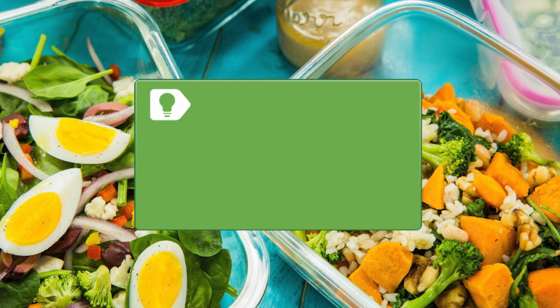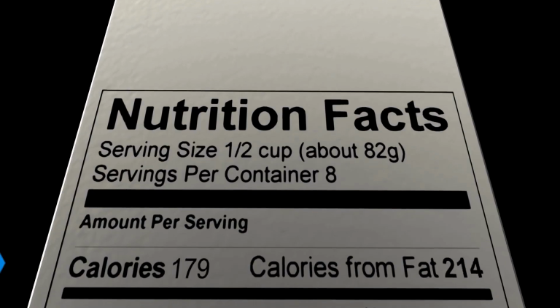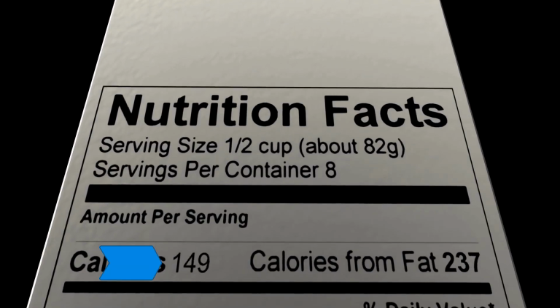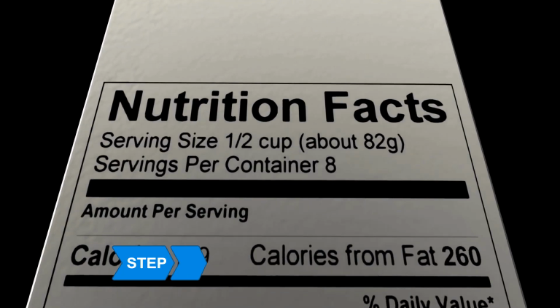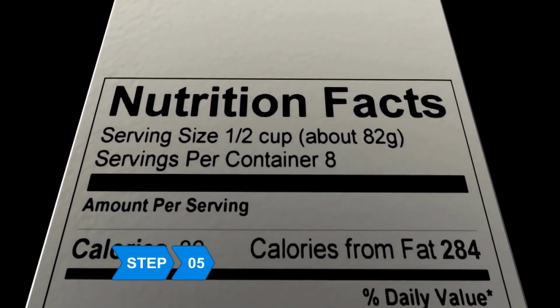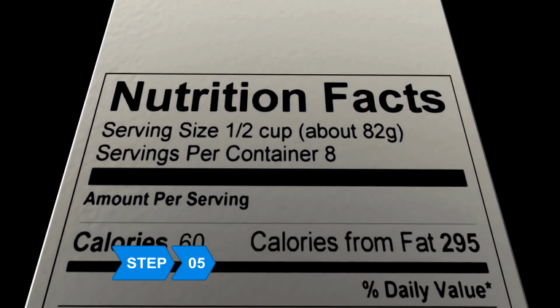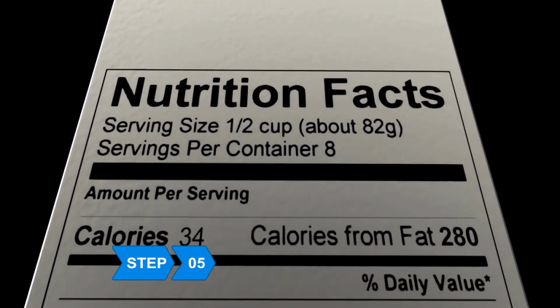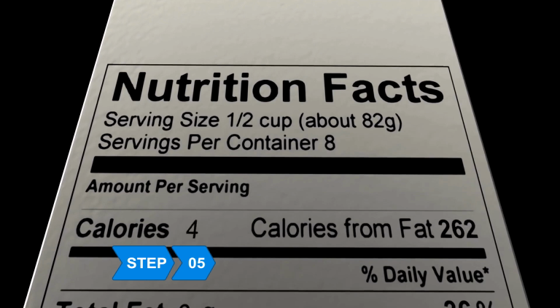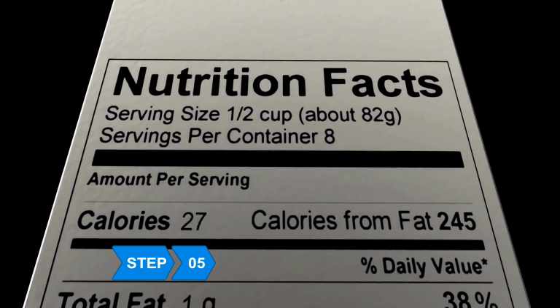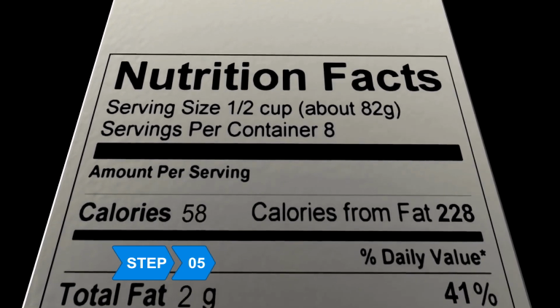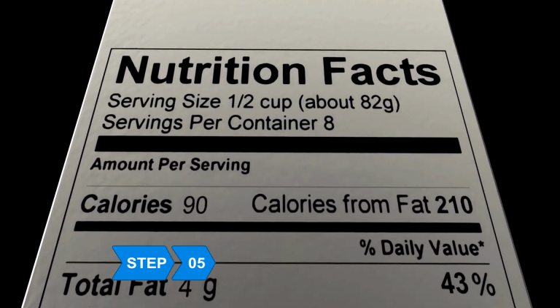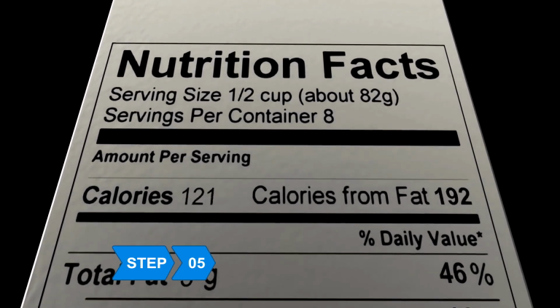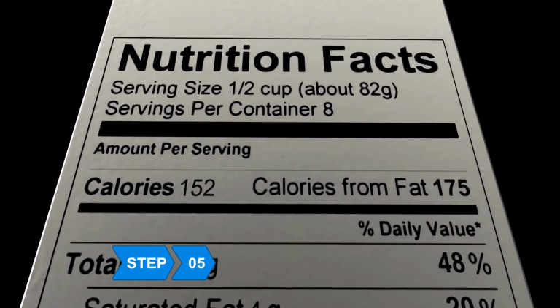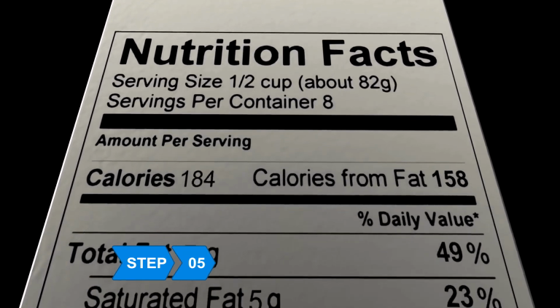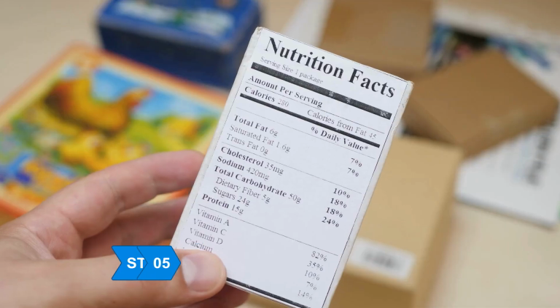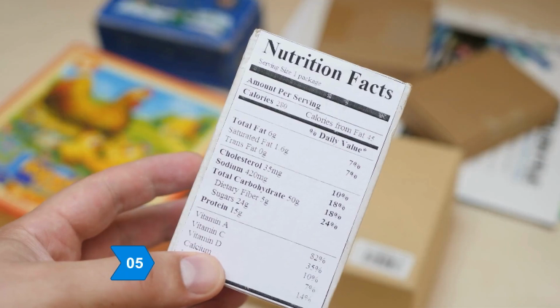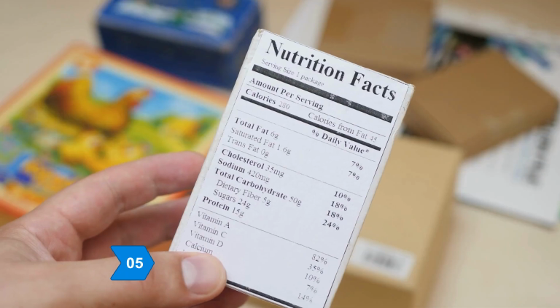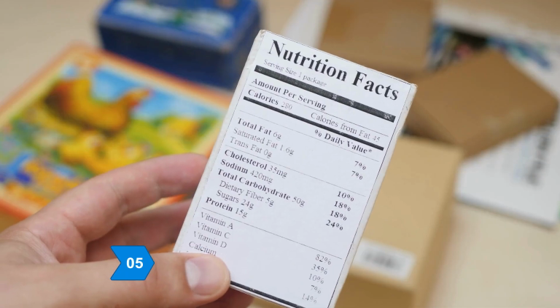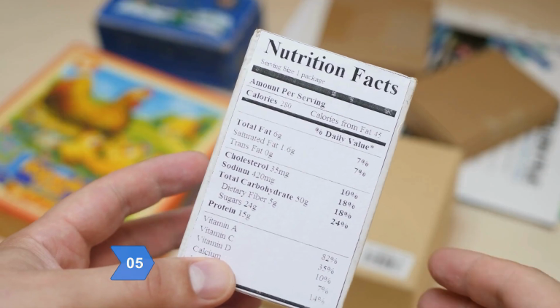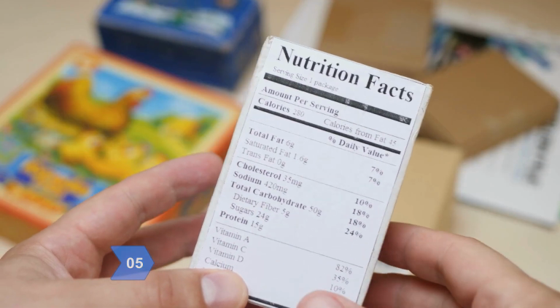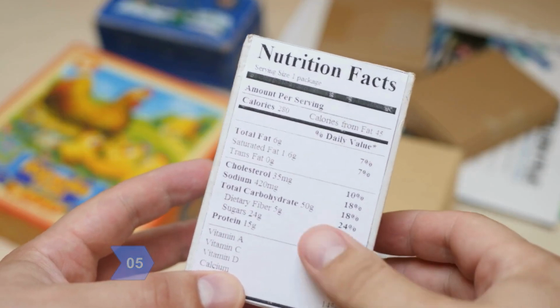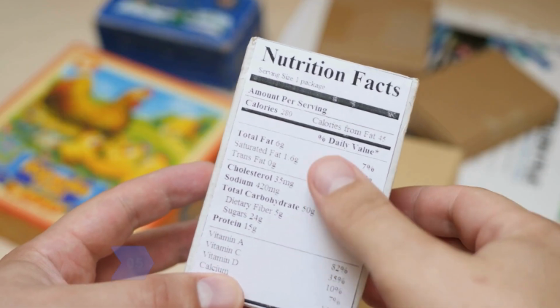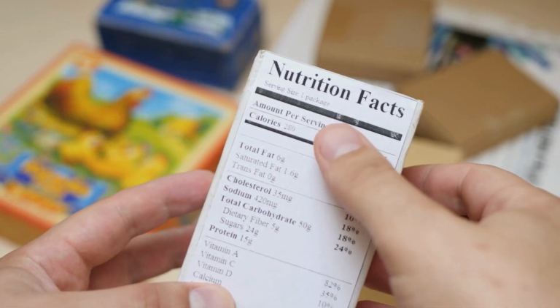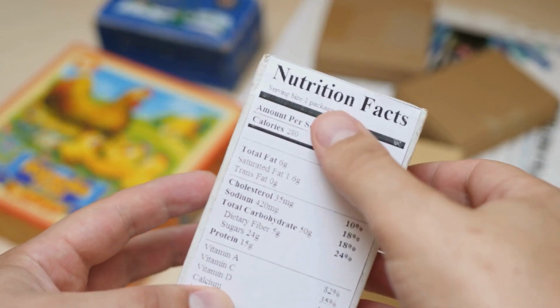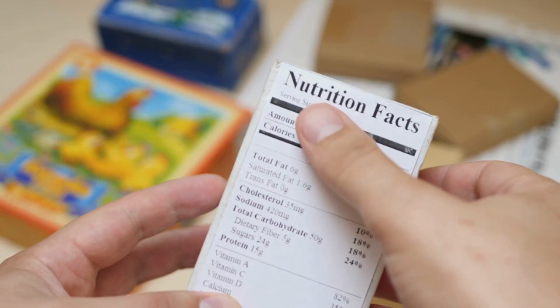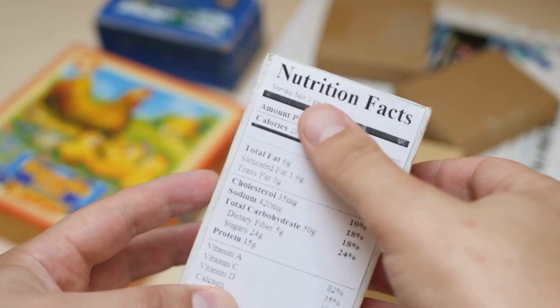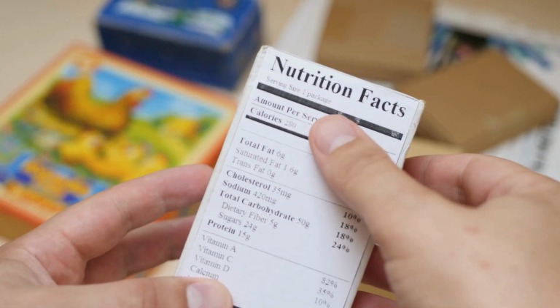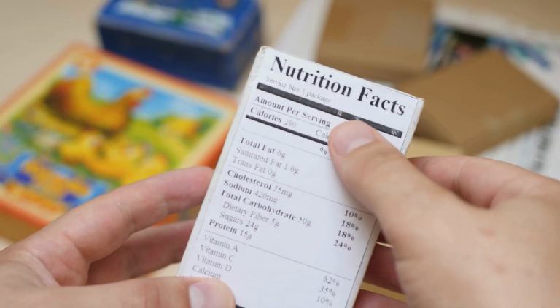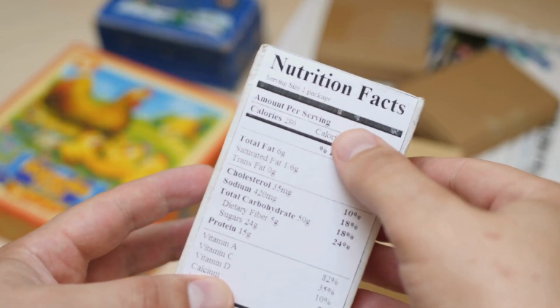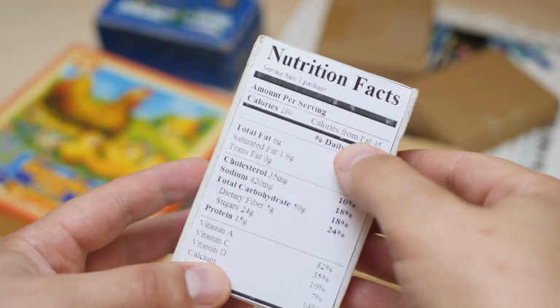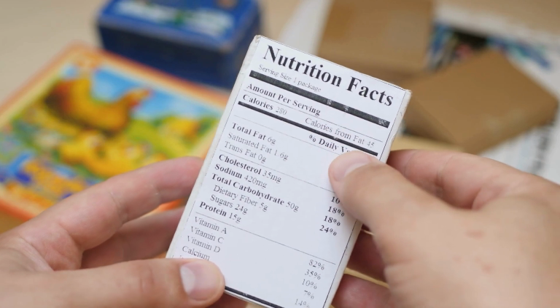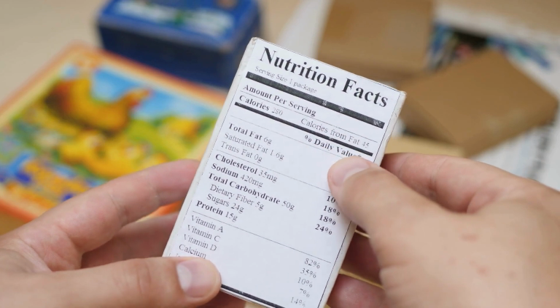Step 5: Read the nutritional information labels on everything you buy at the grocery store, and take the time to learn what they are telling you.